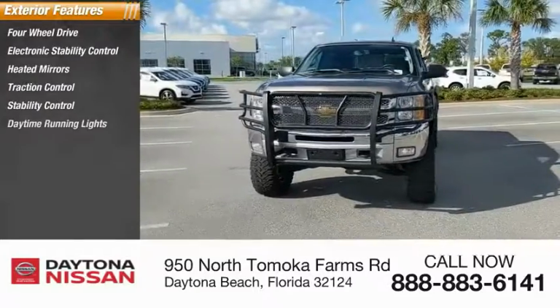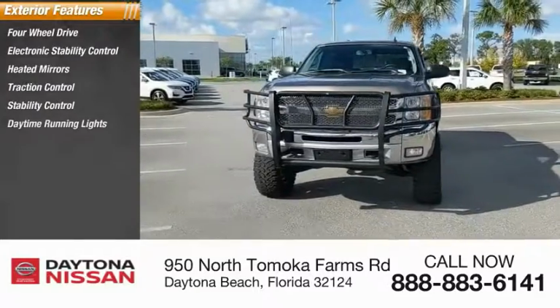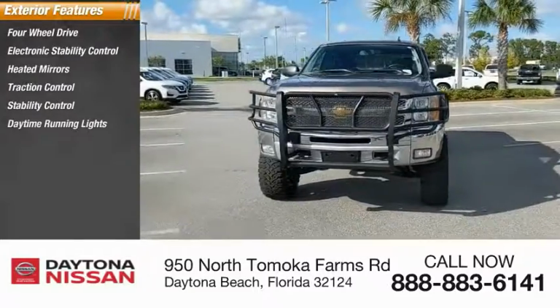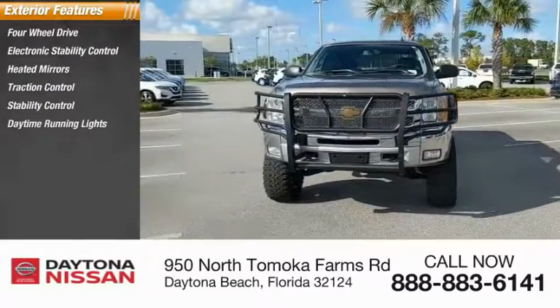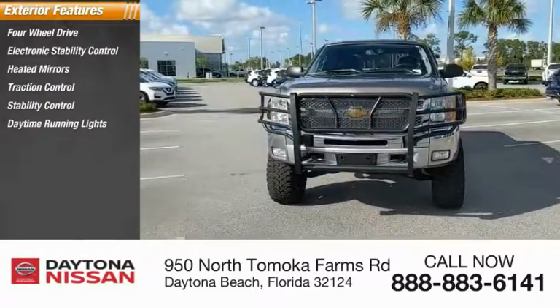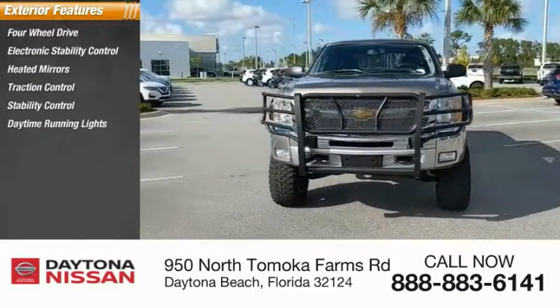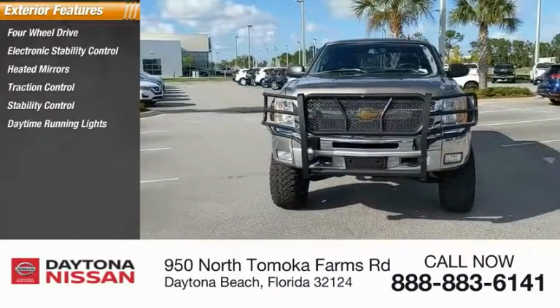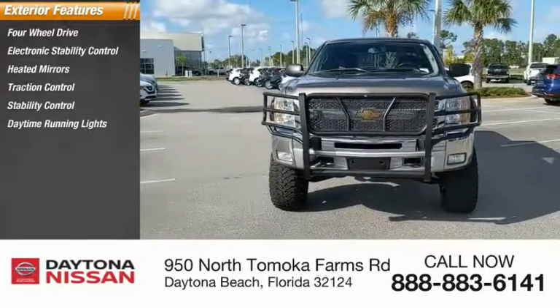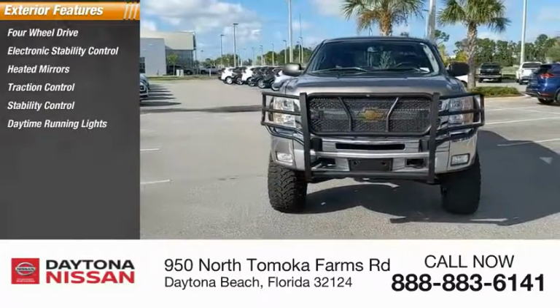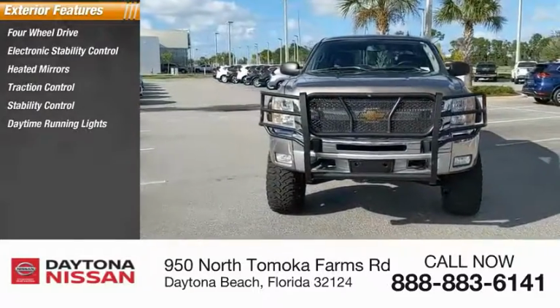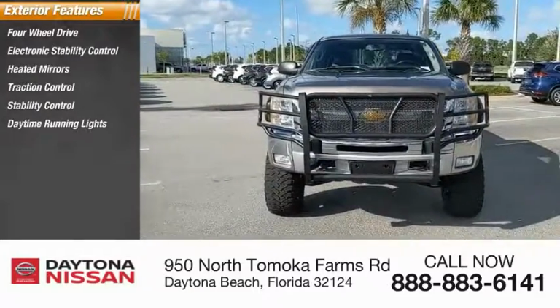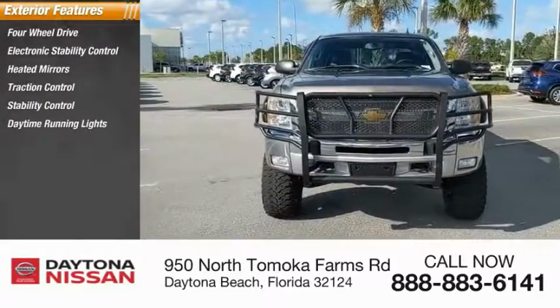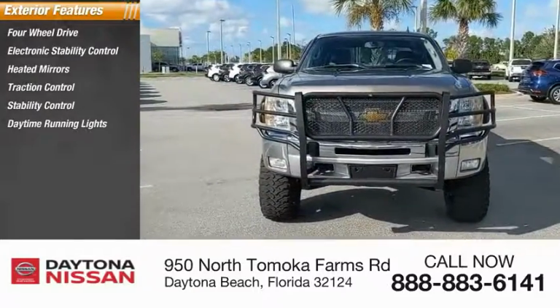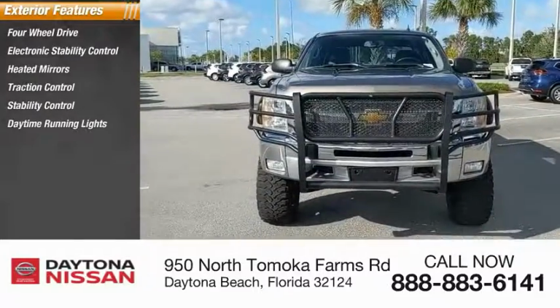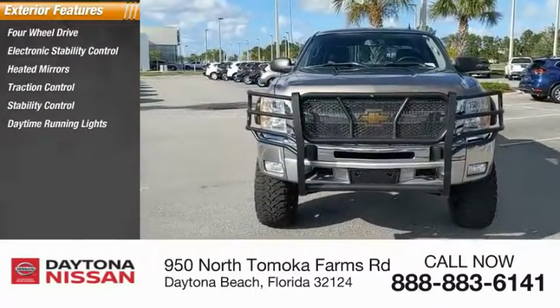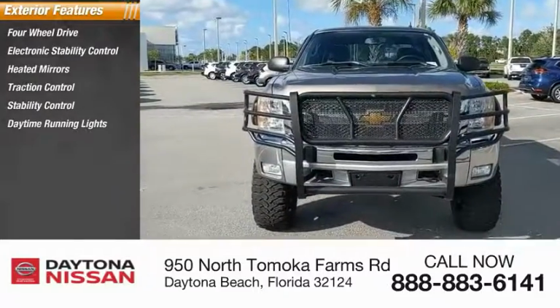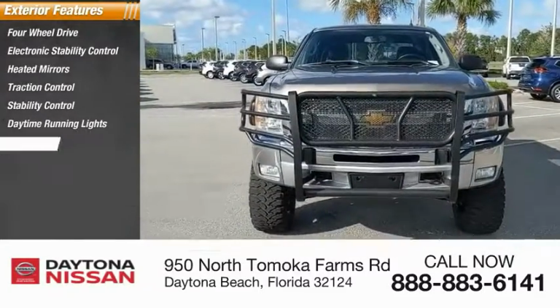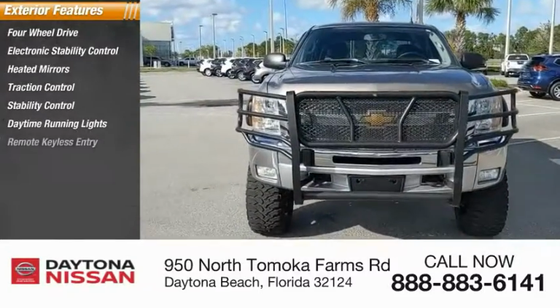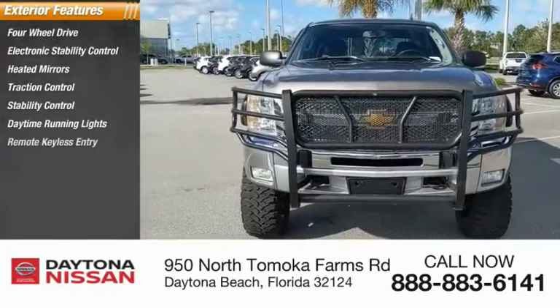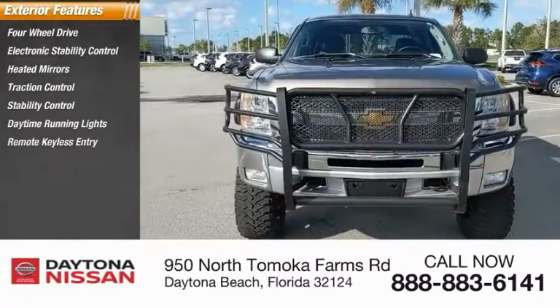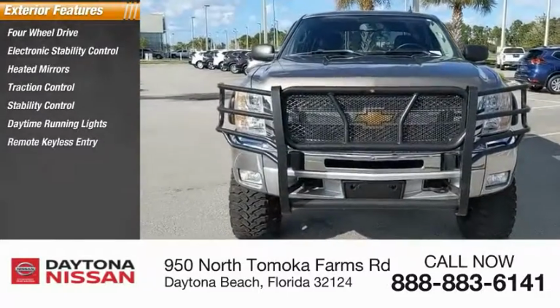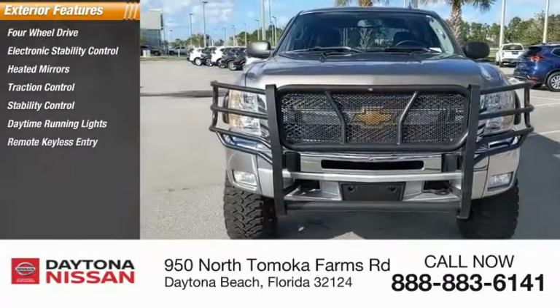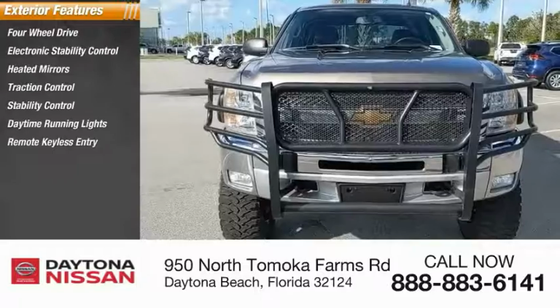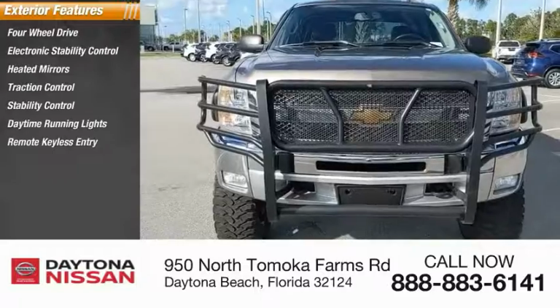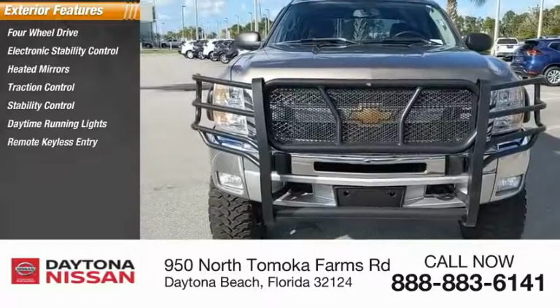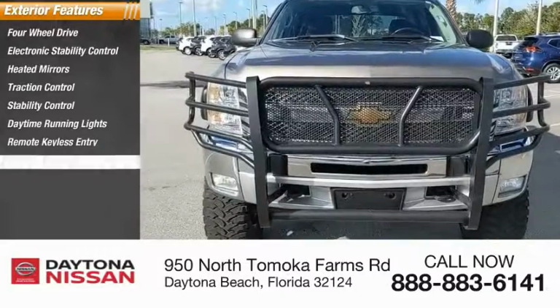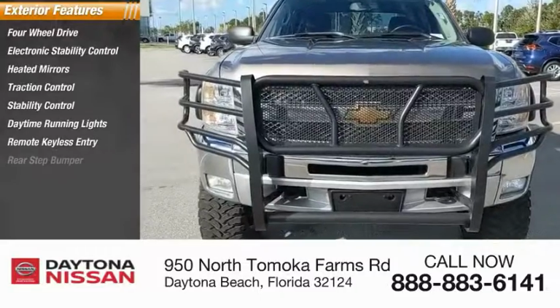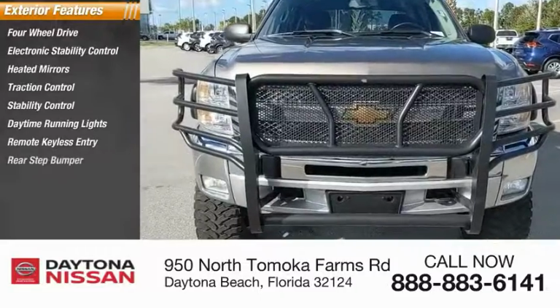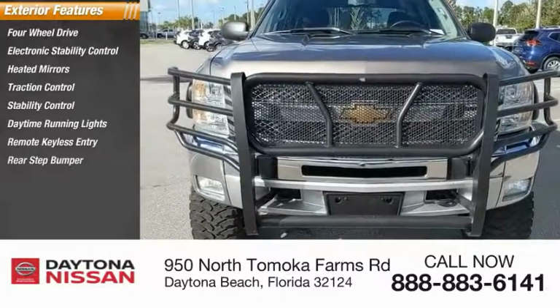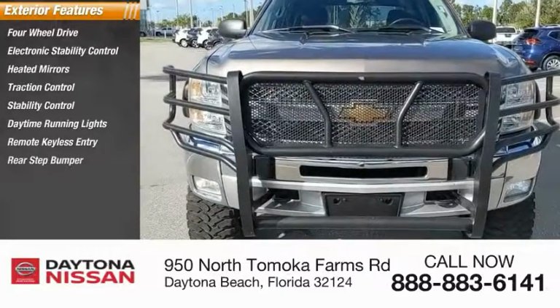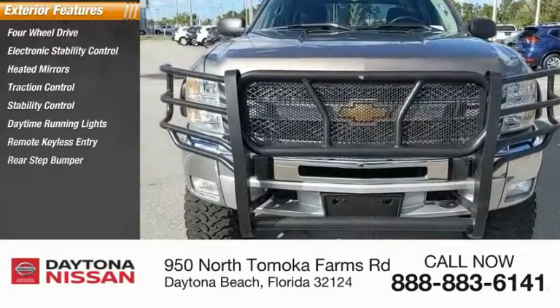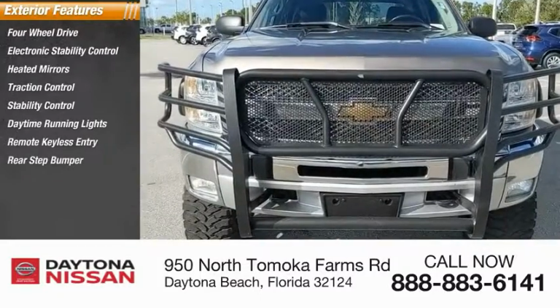Remote keyless entry, rear step bumper, driver-illuminated vanity mirror, and speed control.